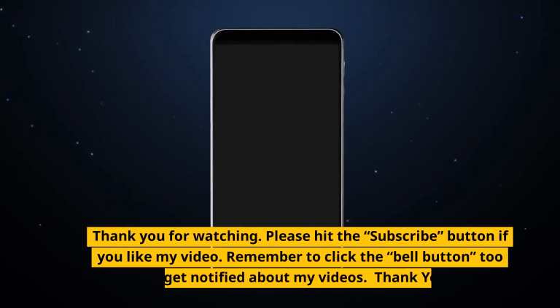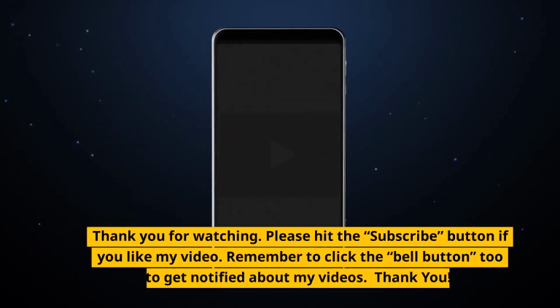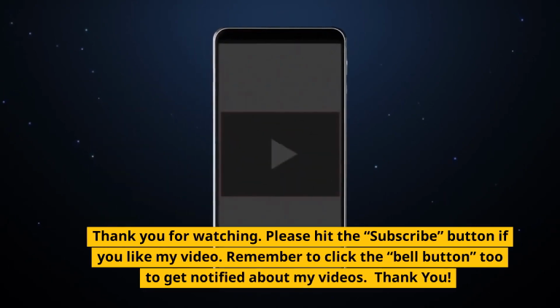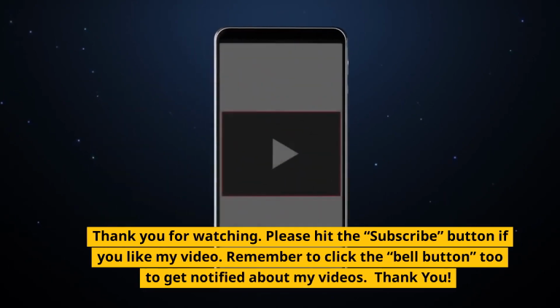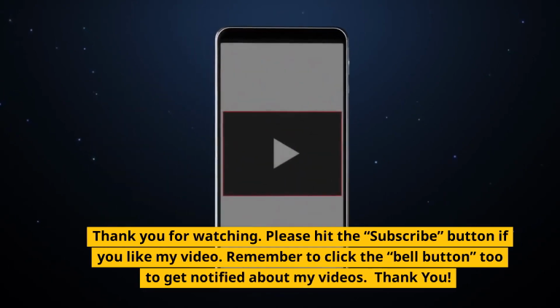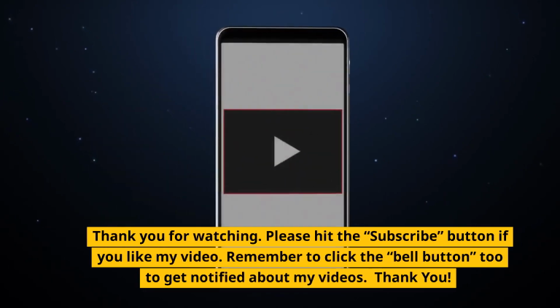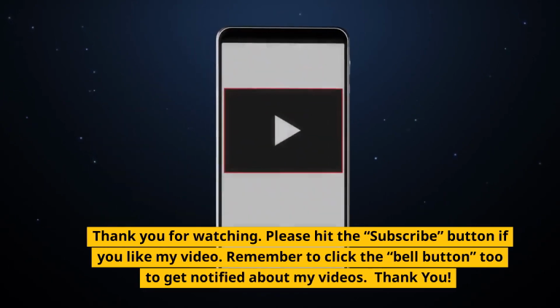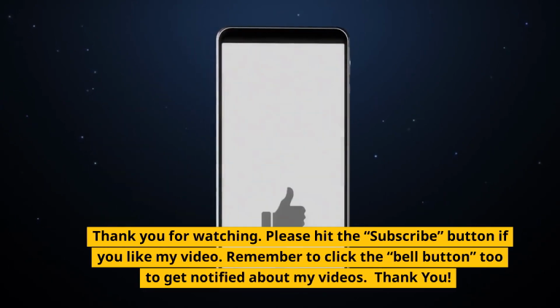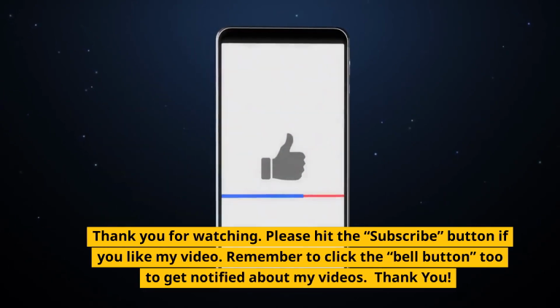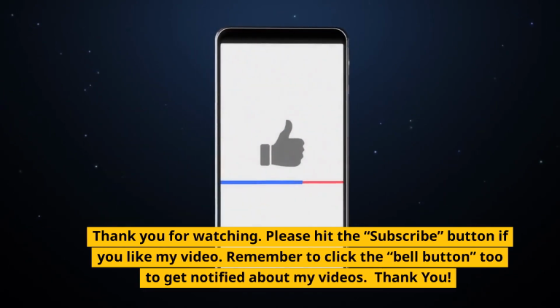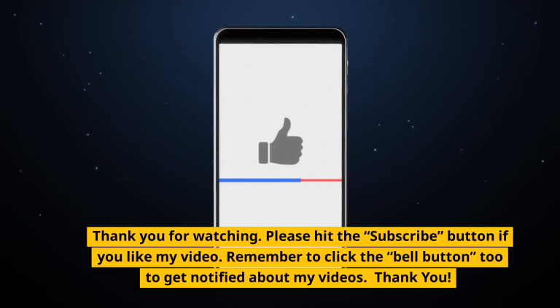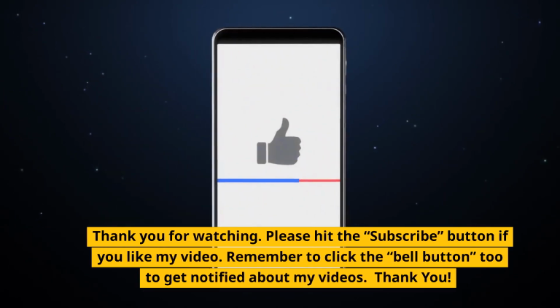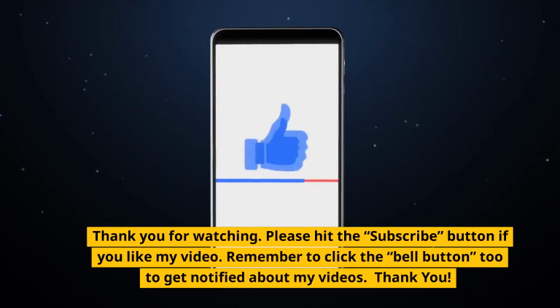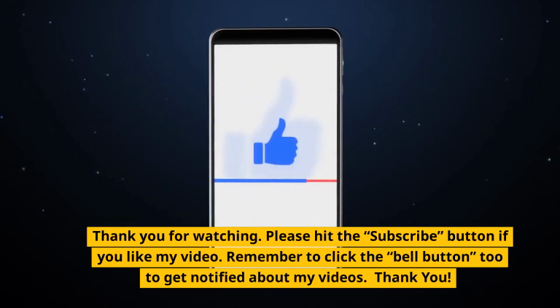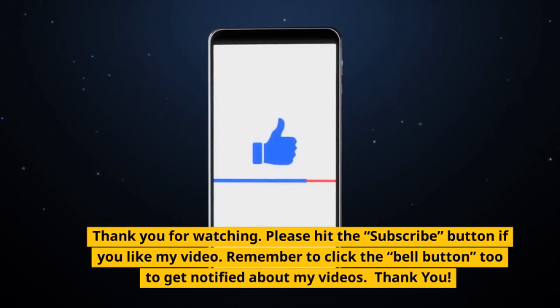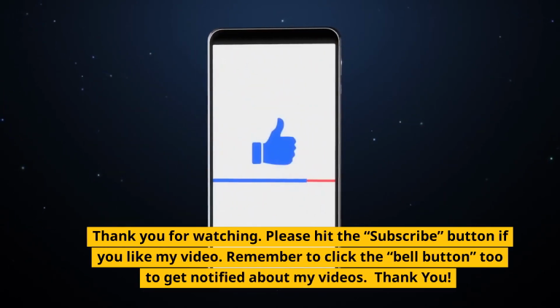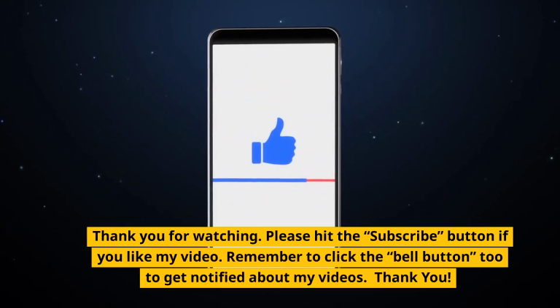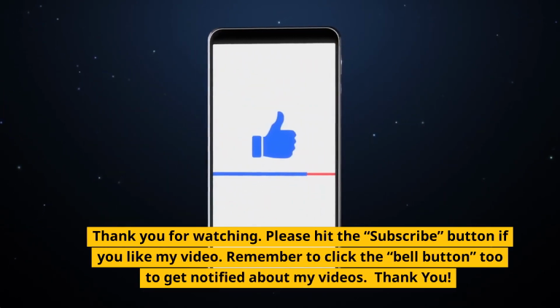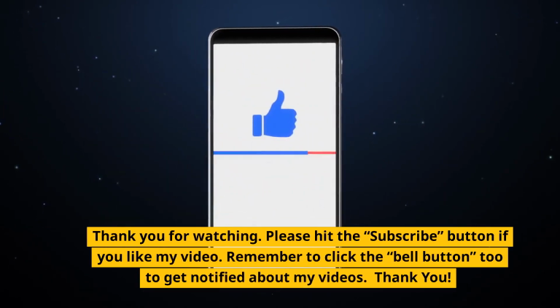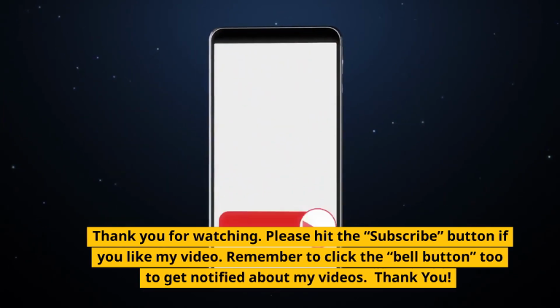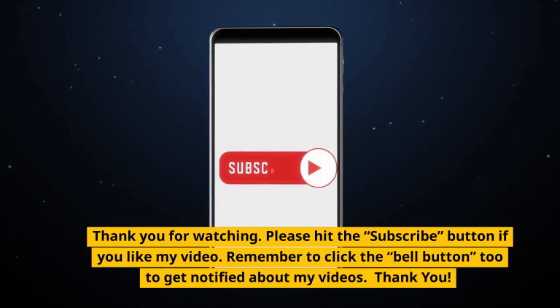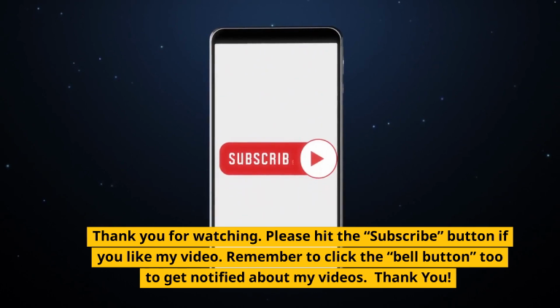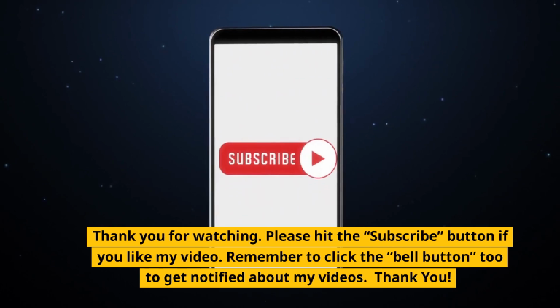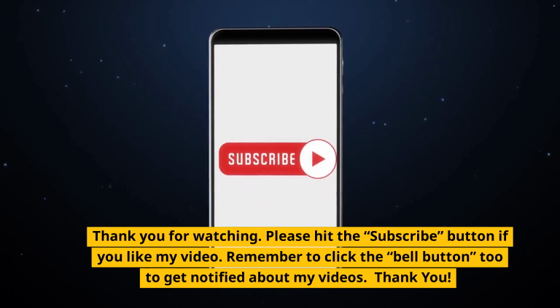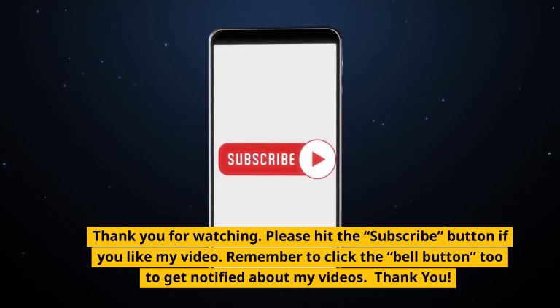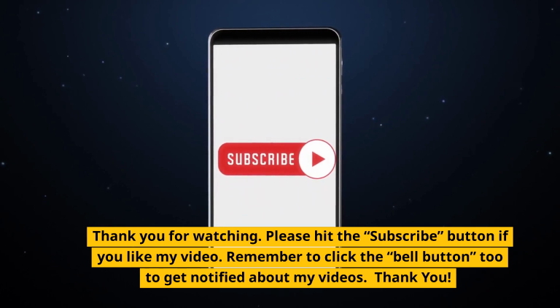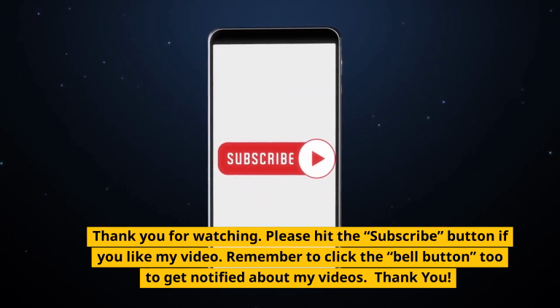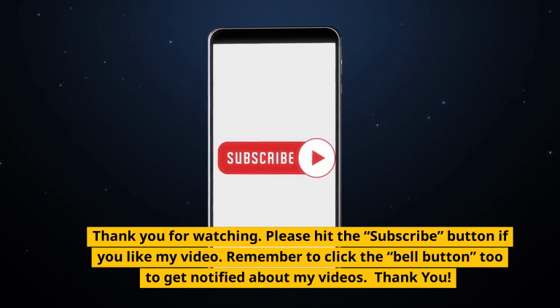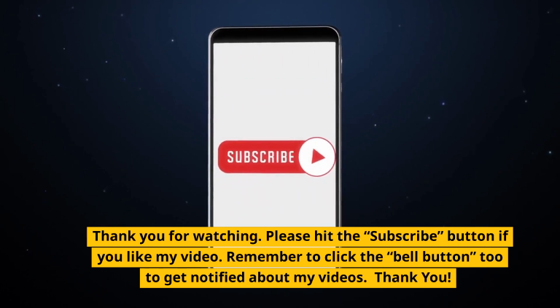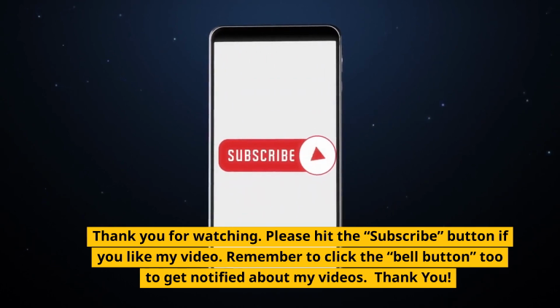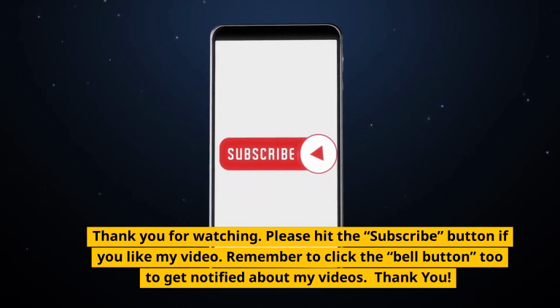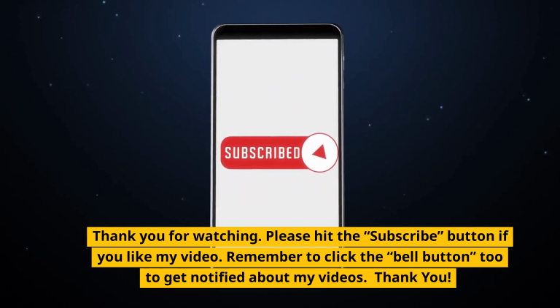Thank you for watching. Please hit the subscribe button if you like my video. Remember to click the bell button too to get notified about my latest videos. Thank you.